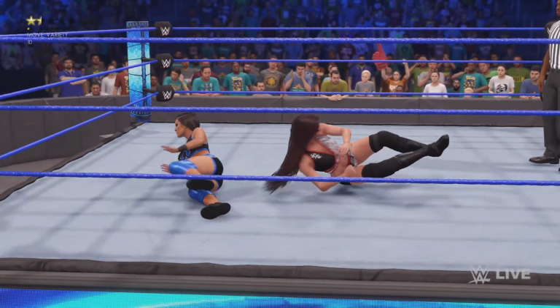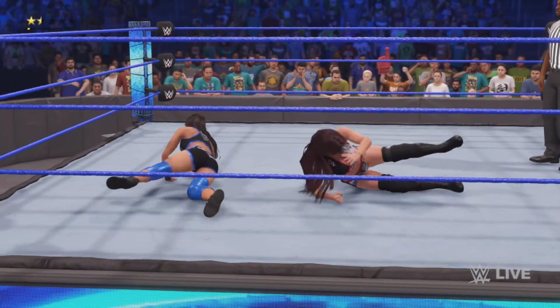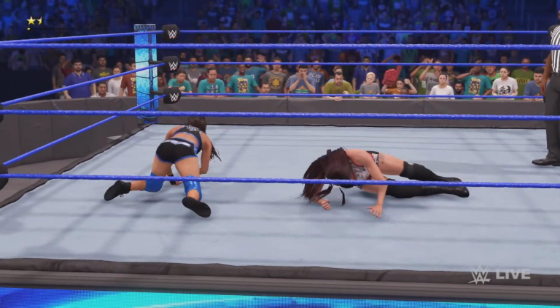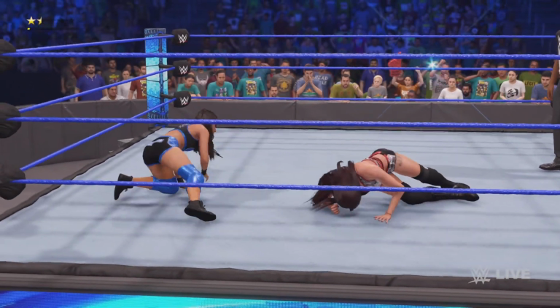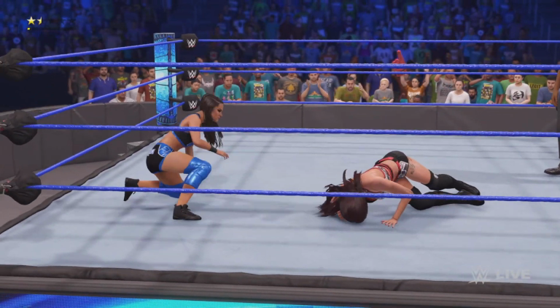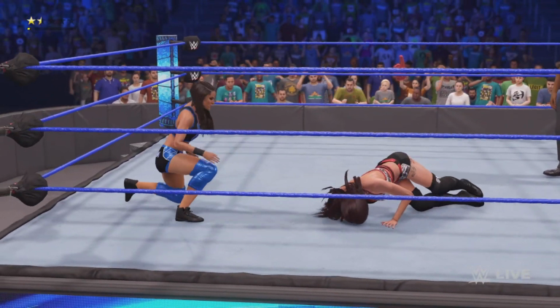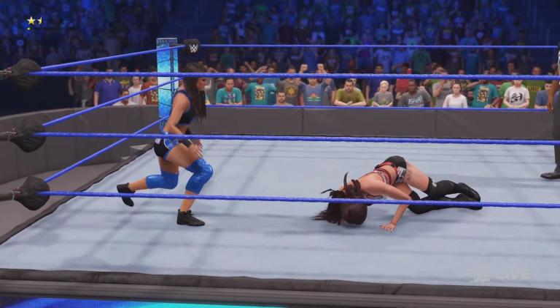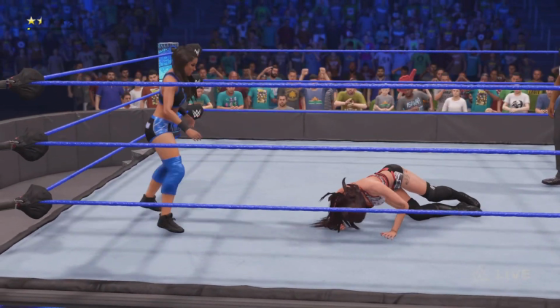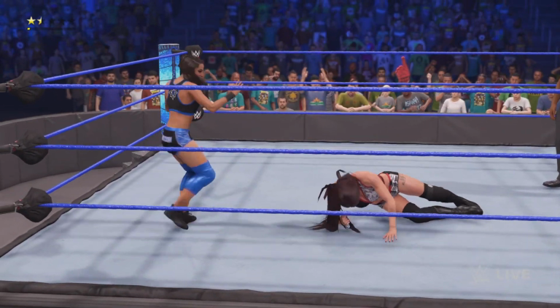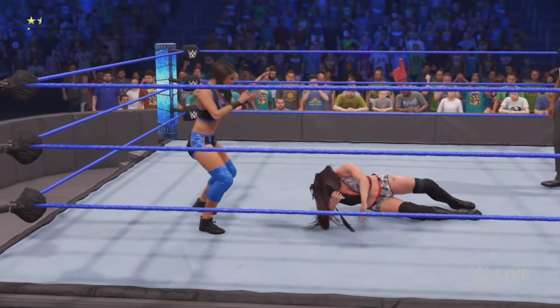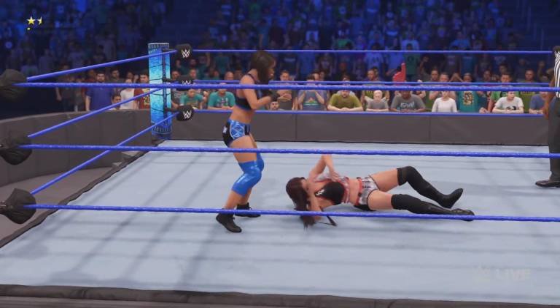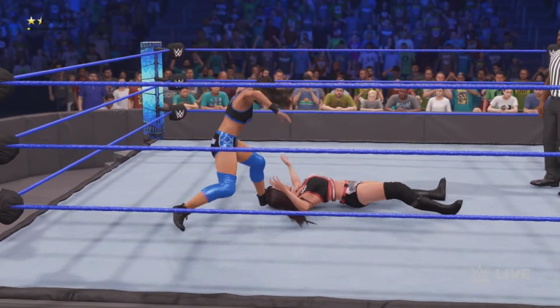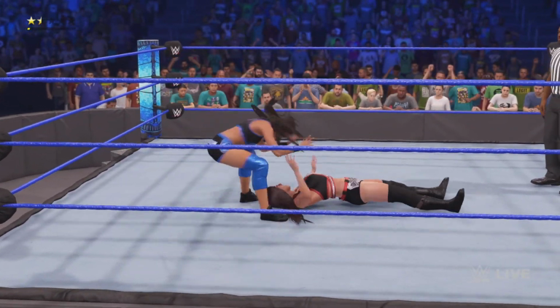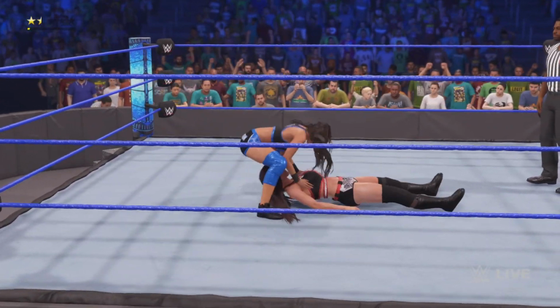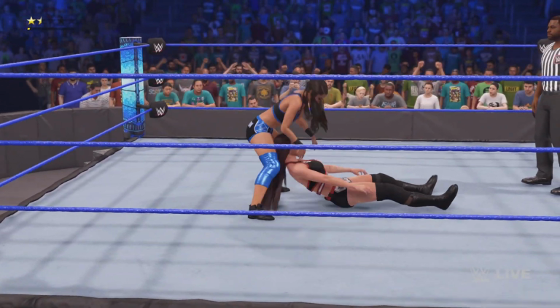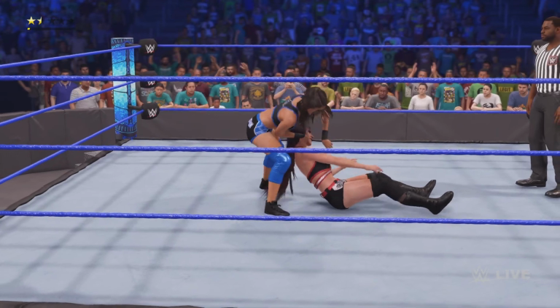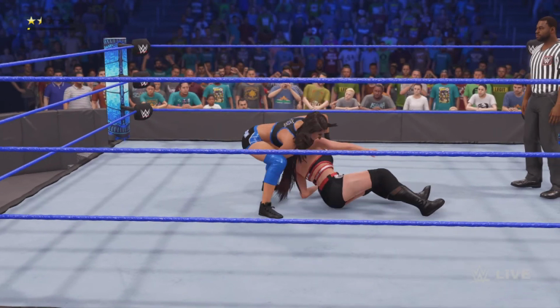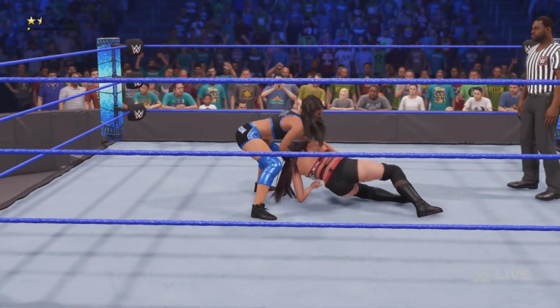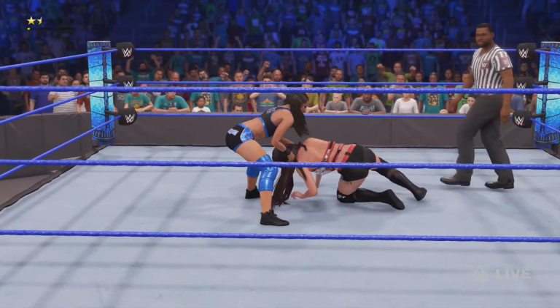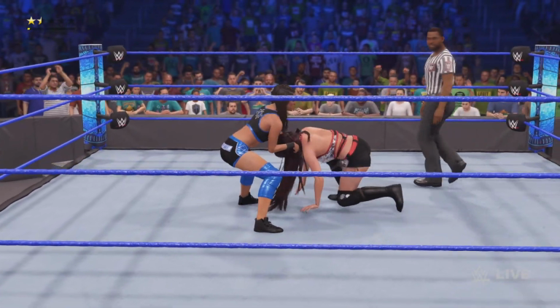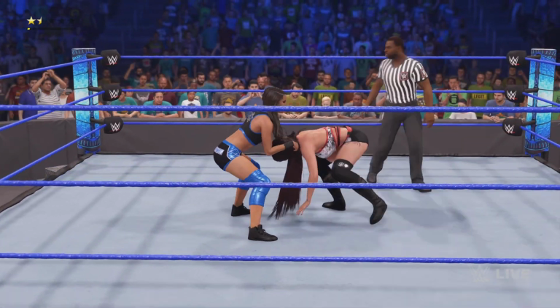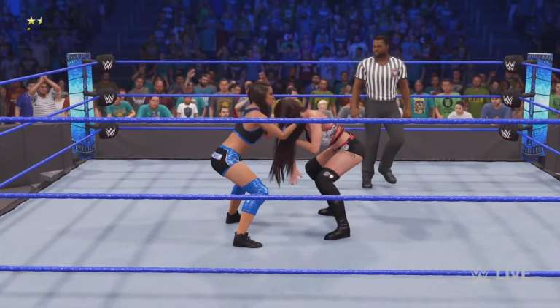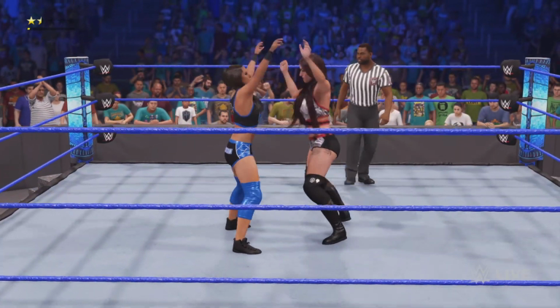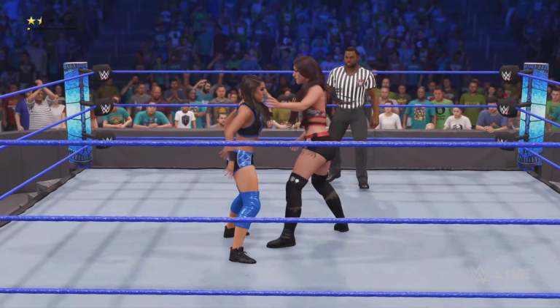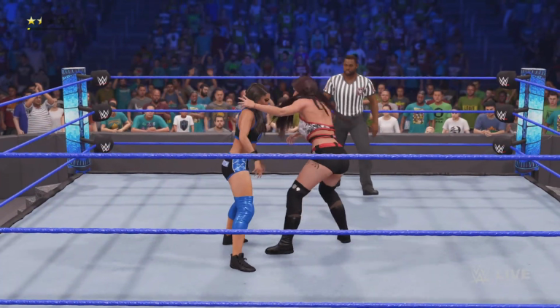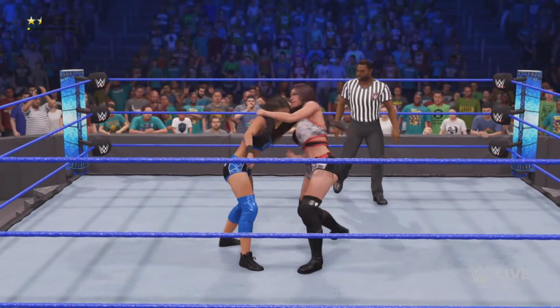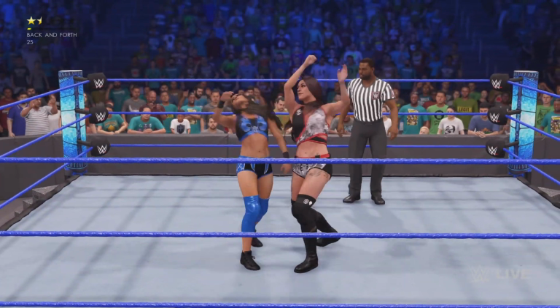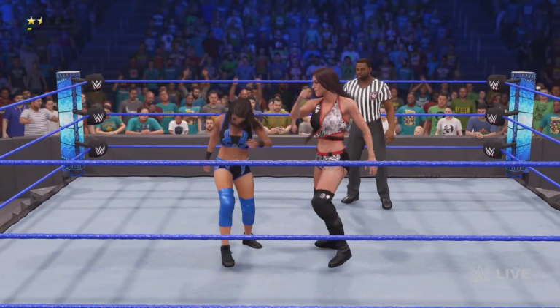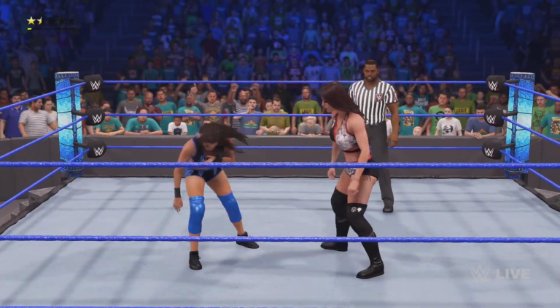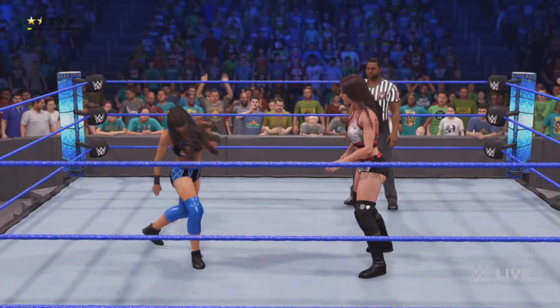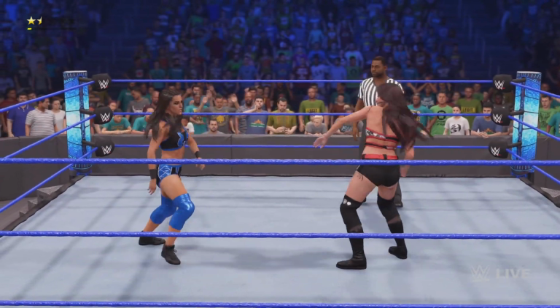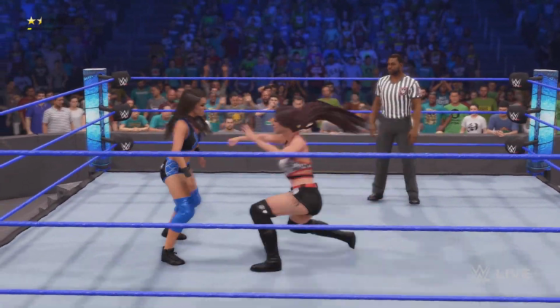Somersault leg drops — so good. Very accurate. KC gets fended off.